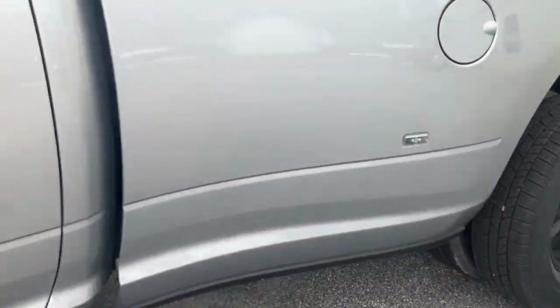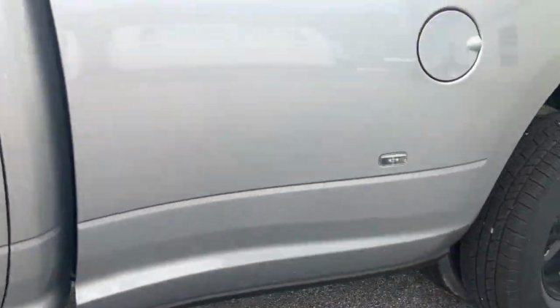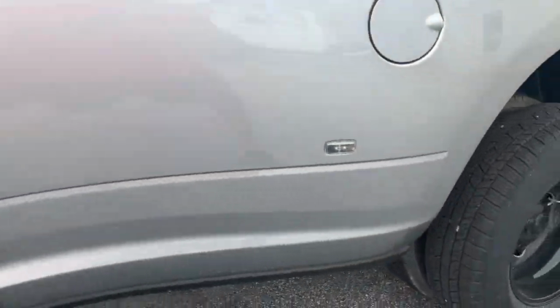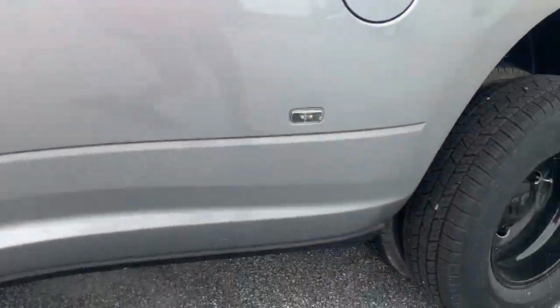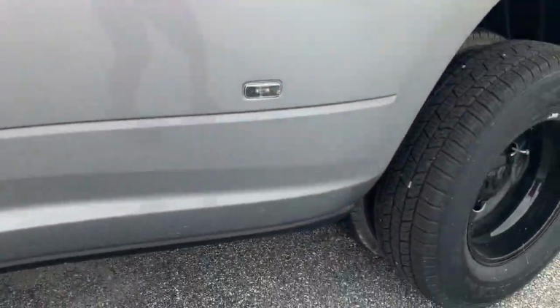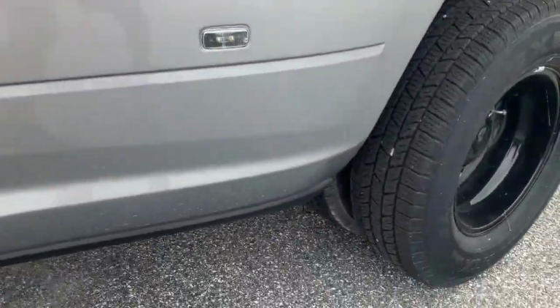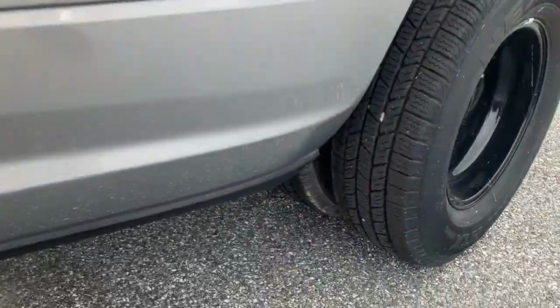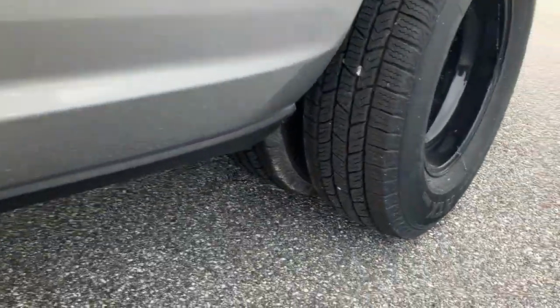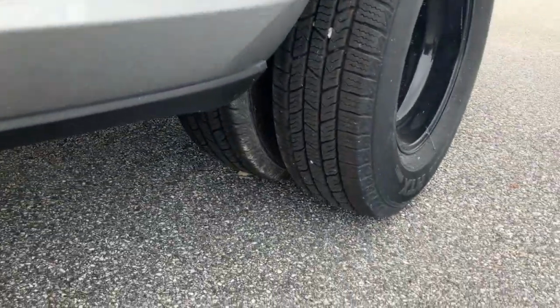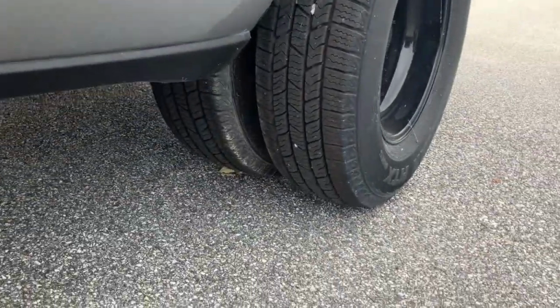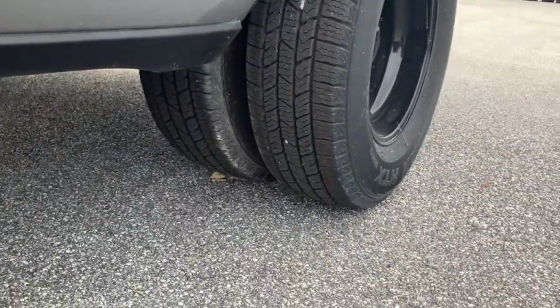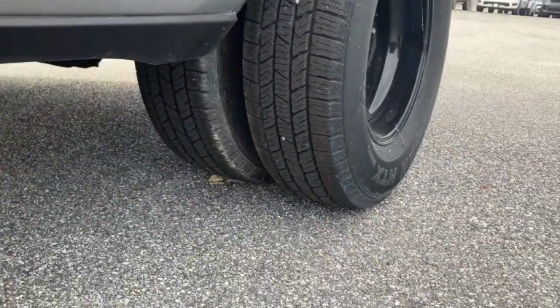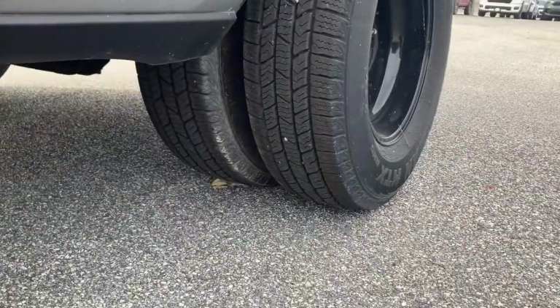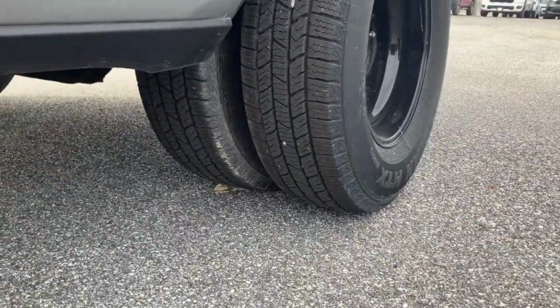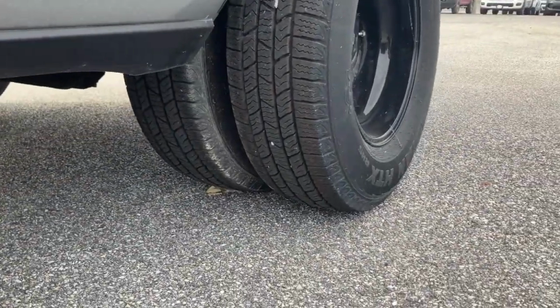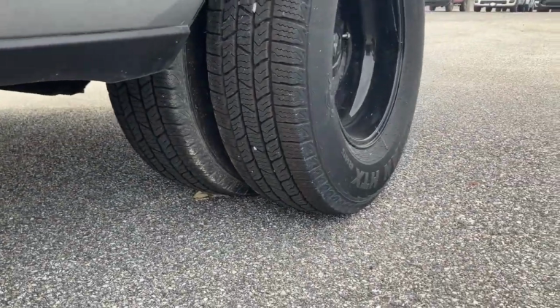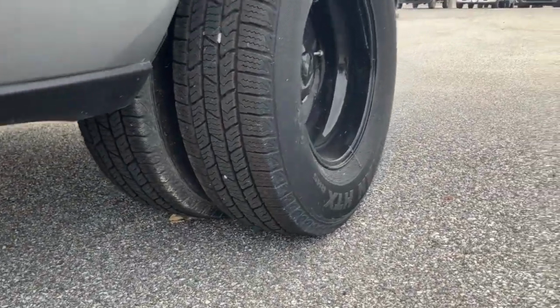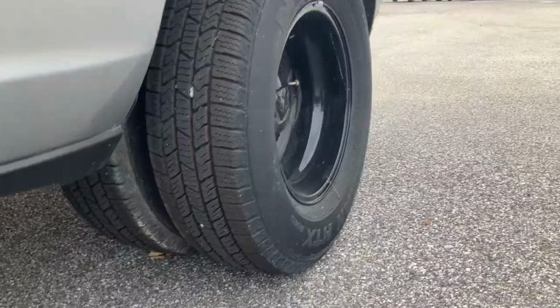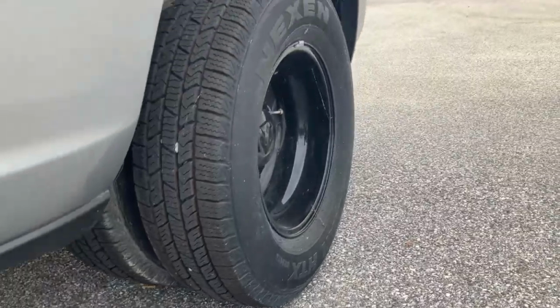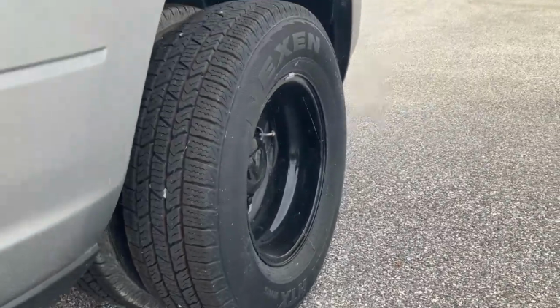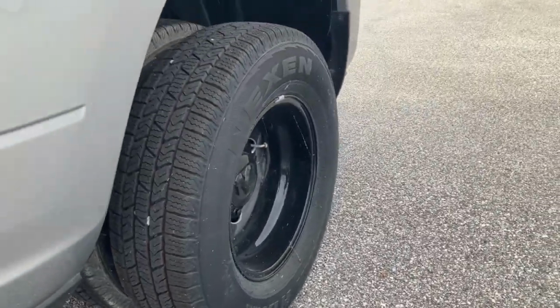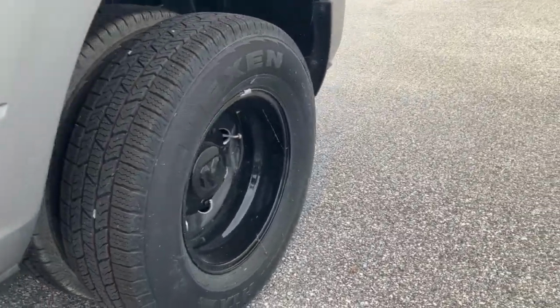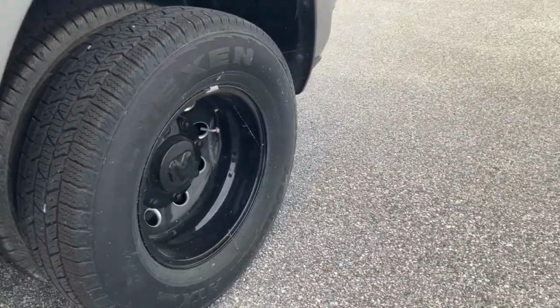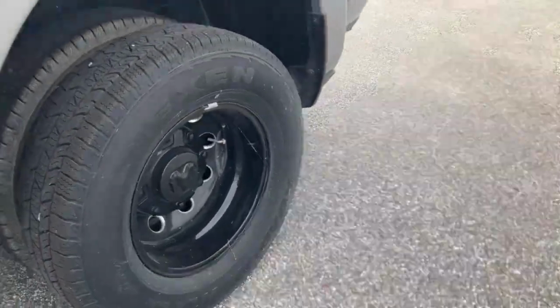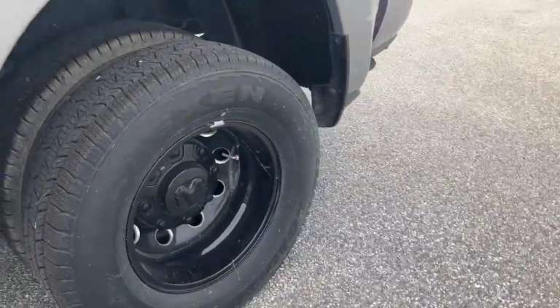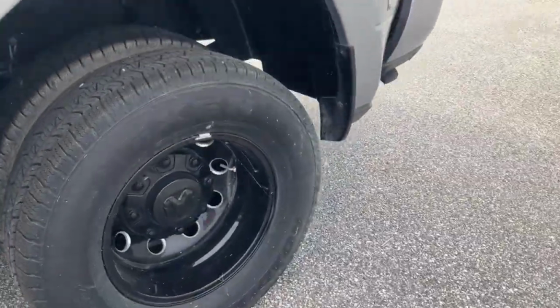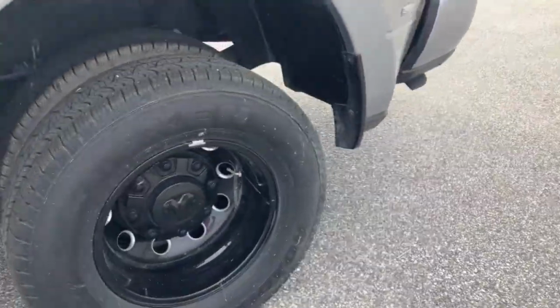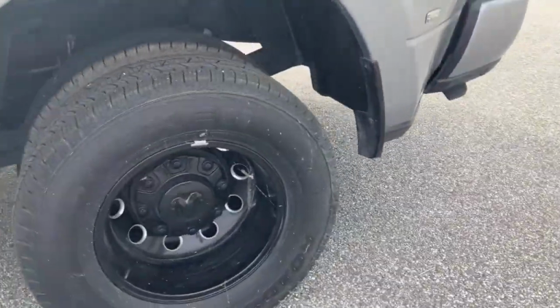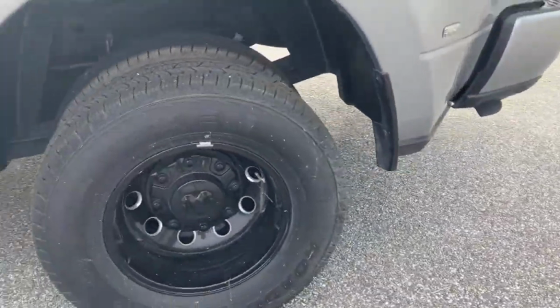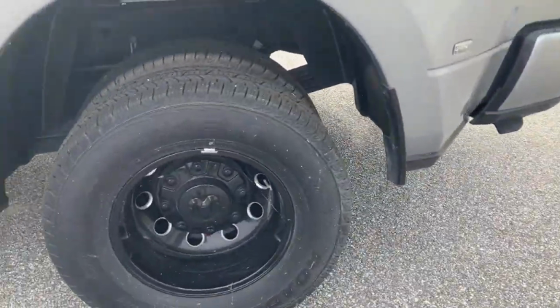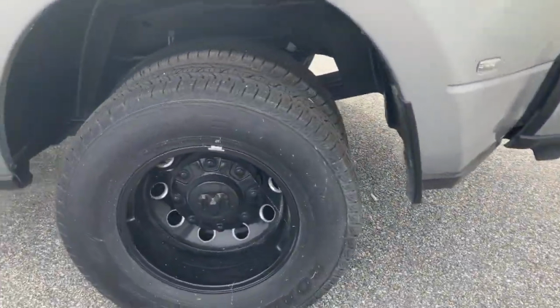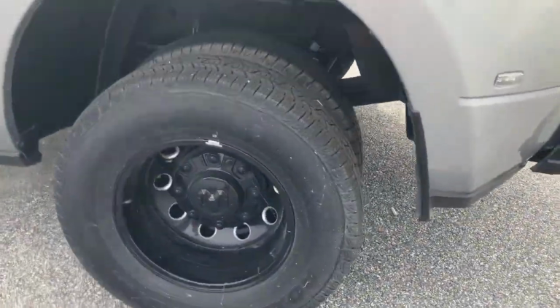So here's what I mean by dual rear wheel — two wheels on the back. It sits up high to fit.